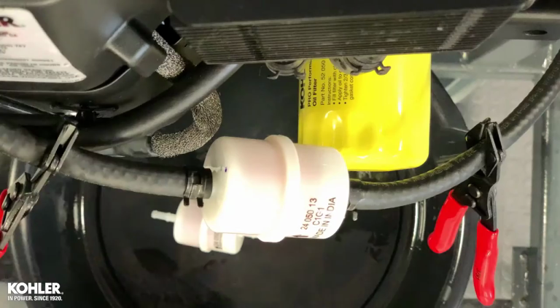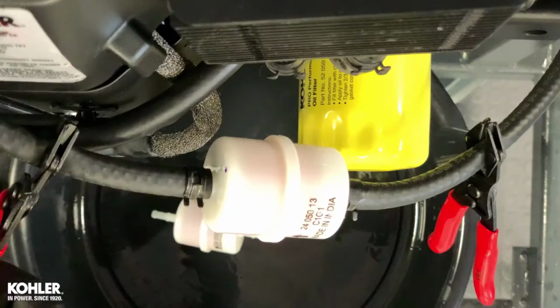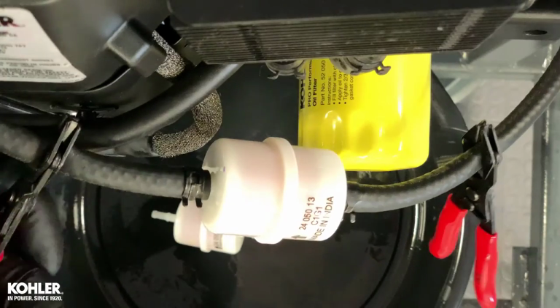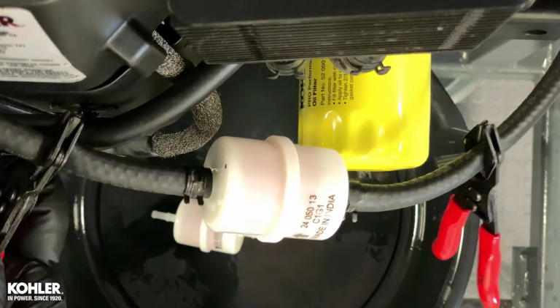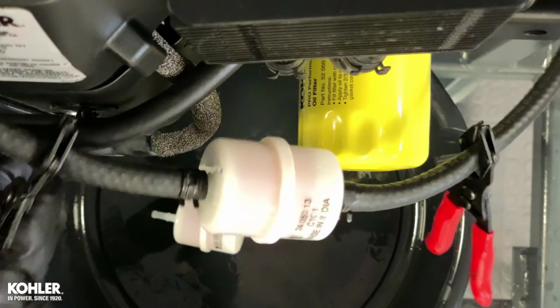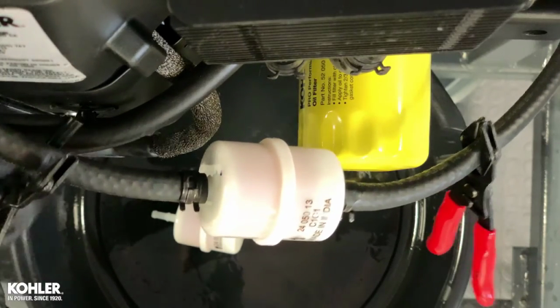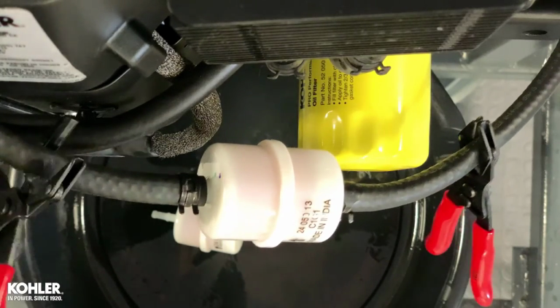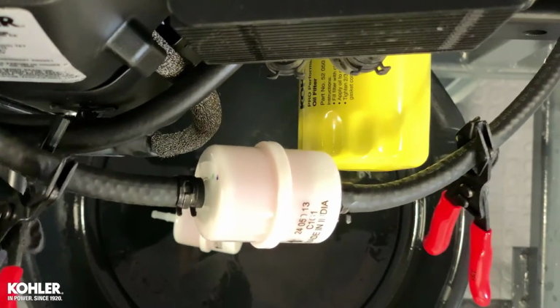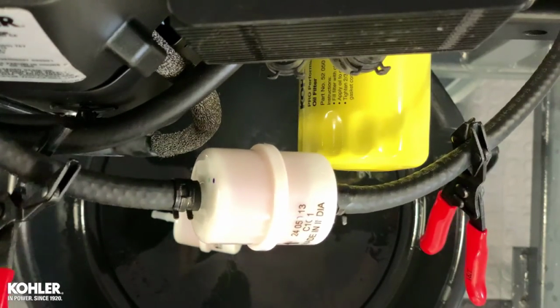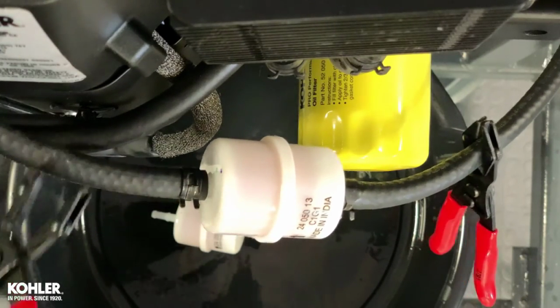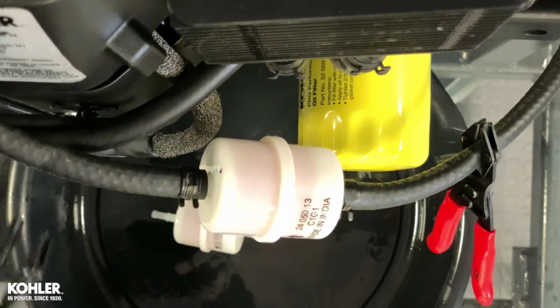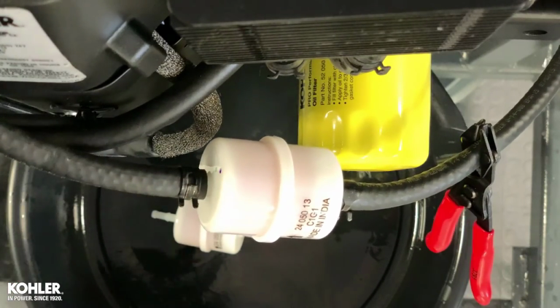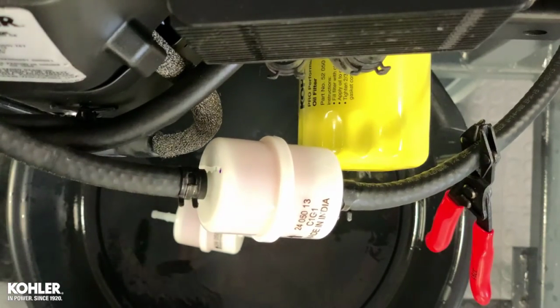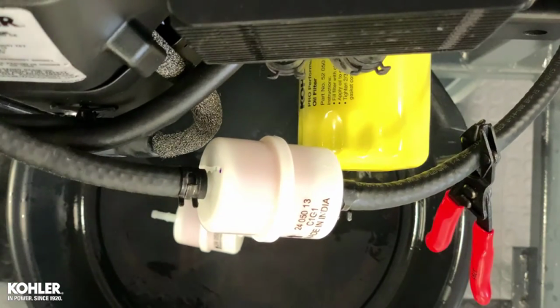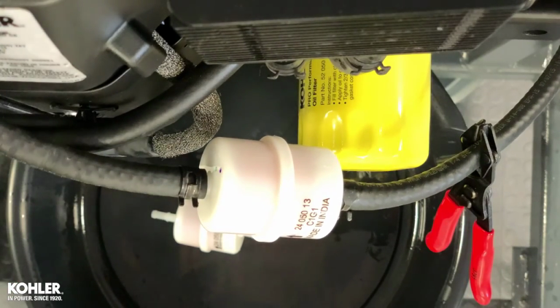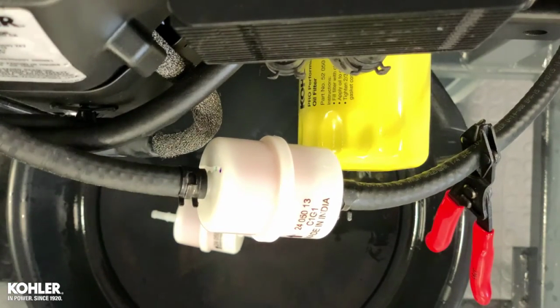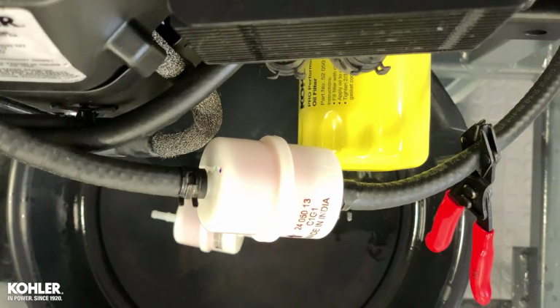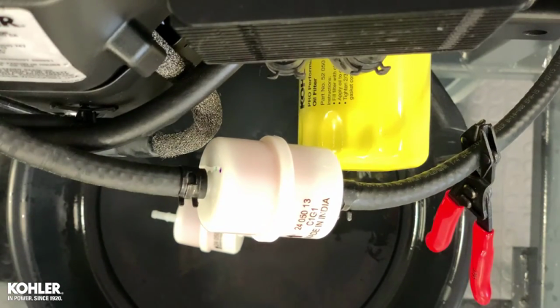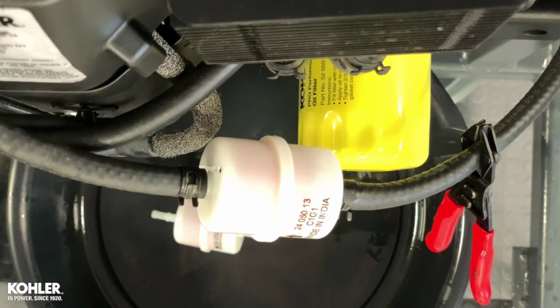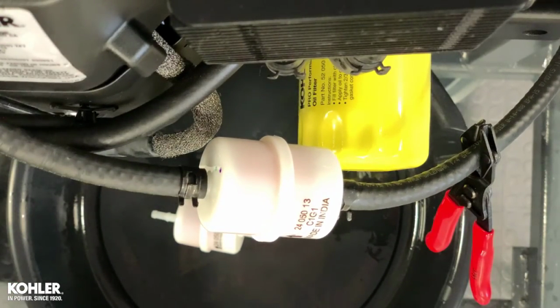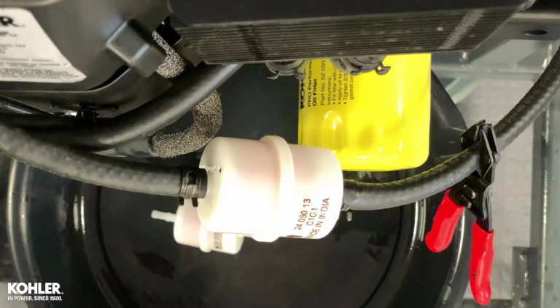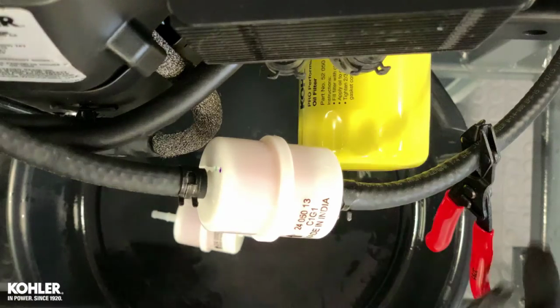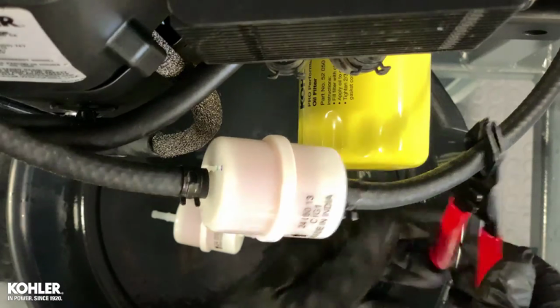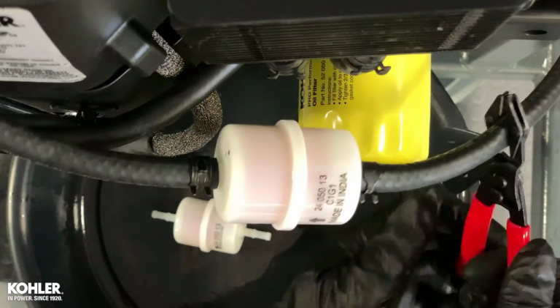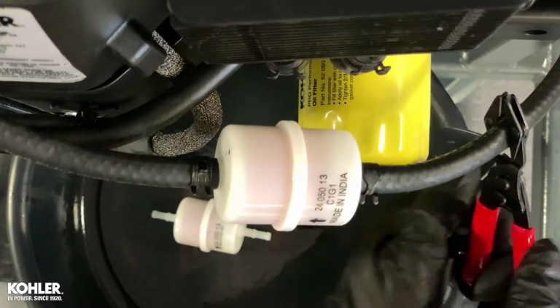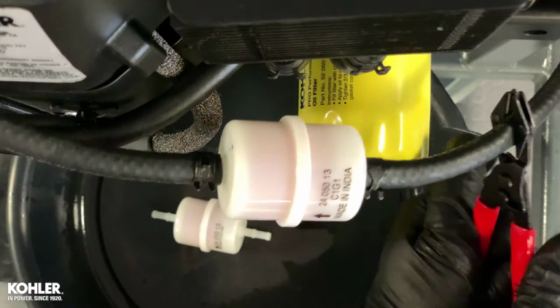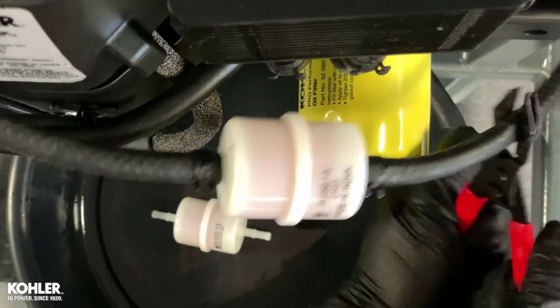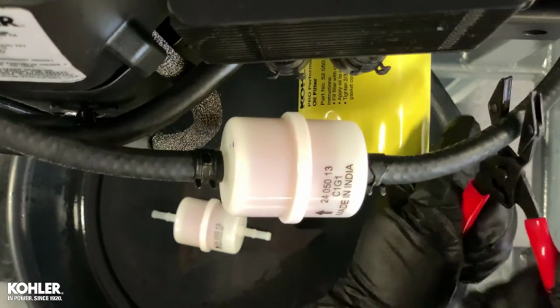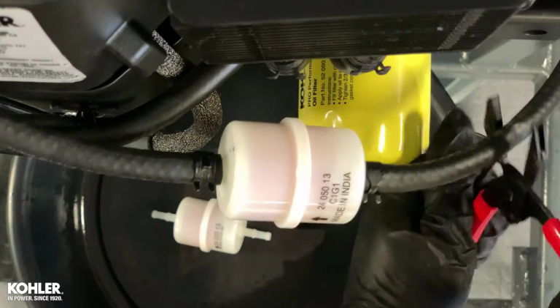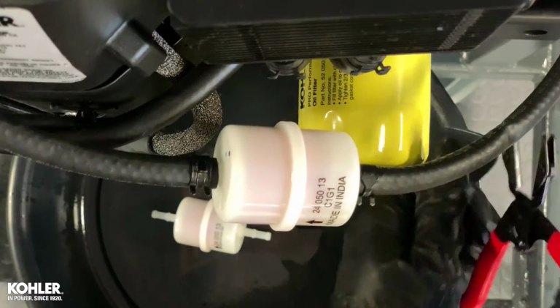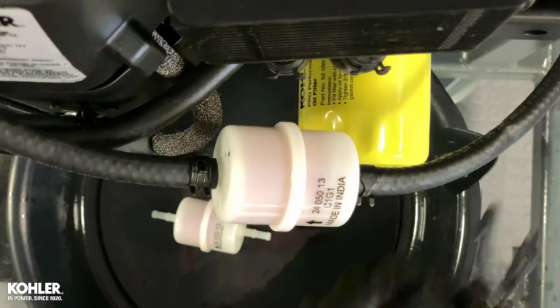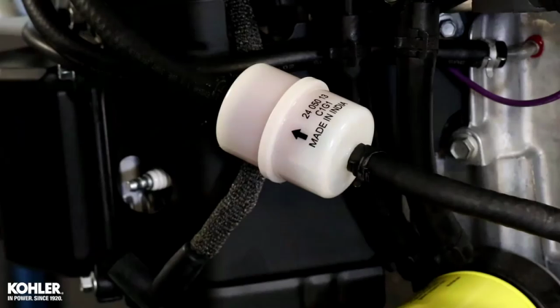Remove hose pinch pliers and open the shut-off valve if equipped. Confirm there are no leaks before returning to service.